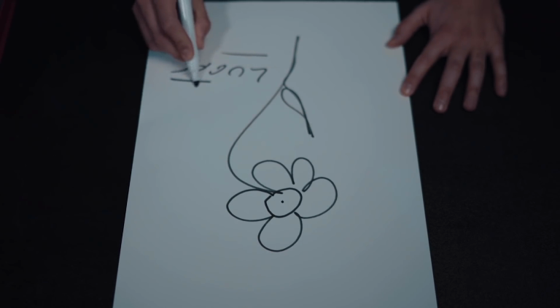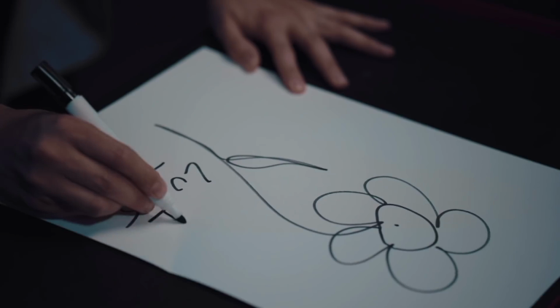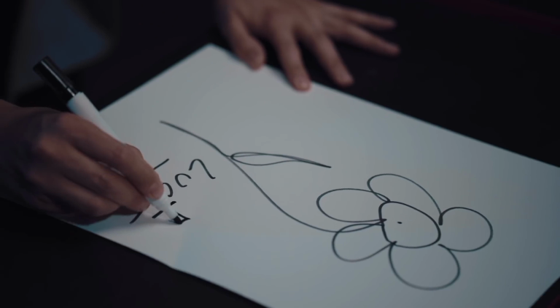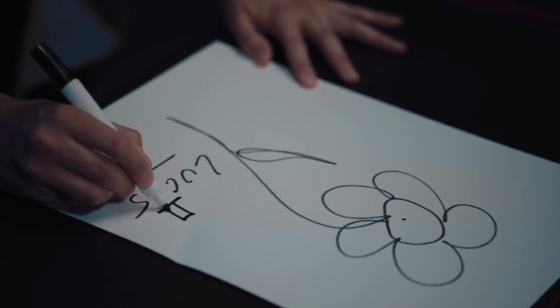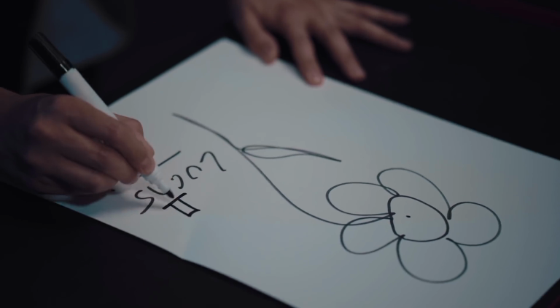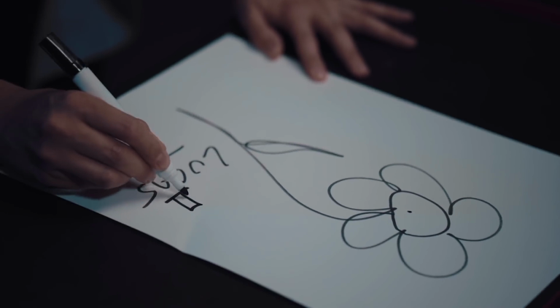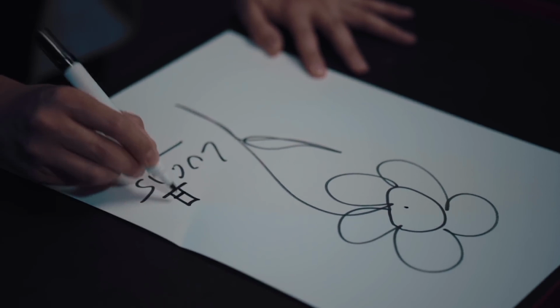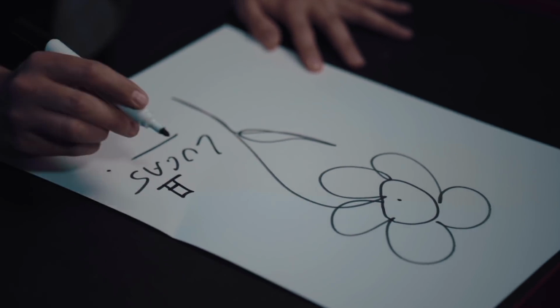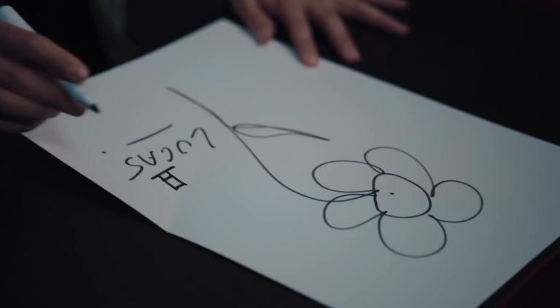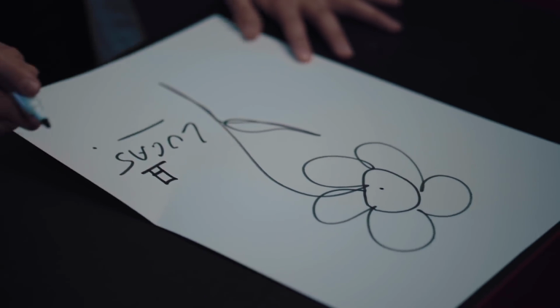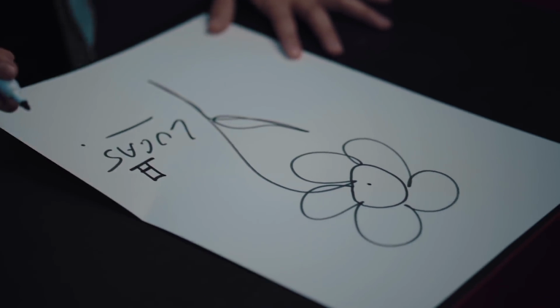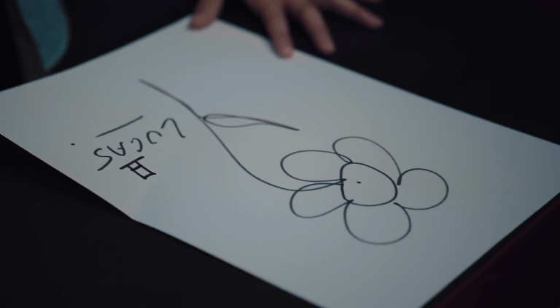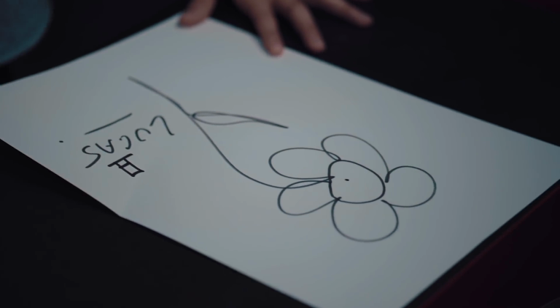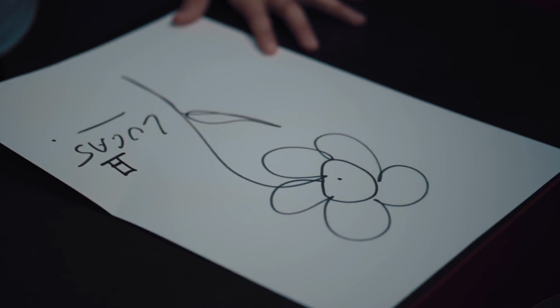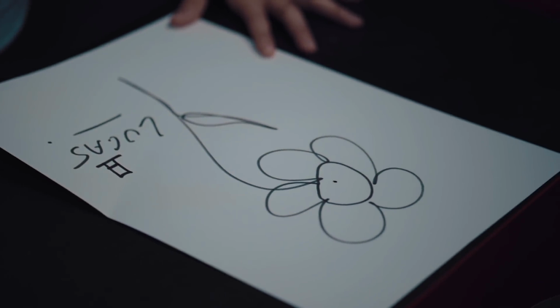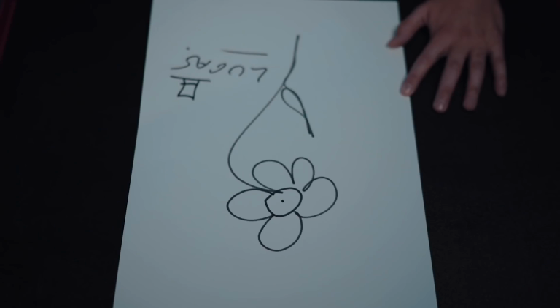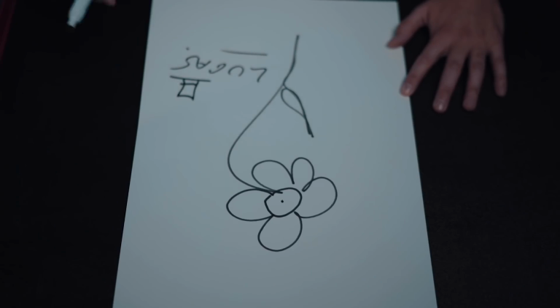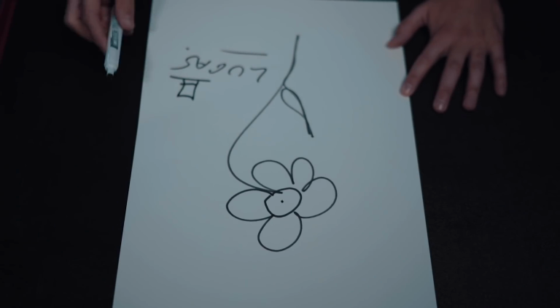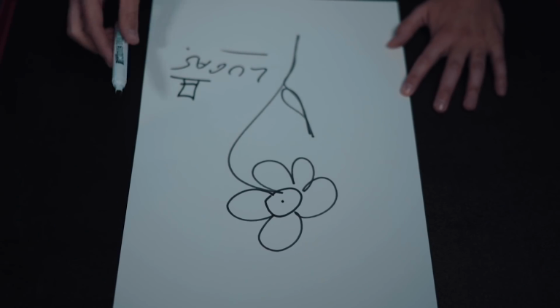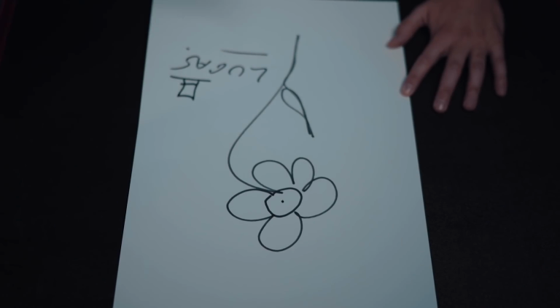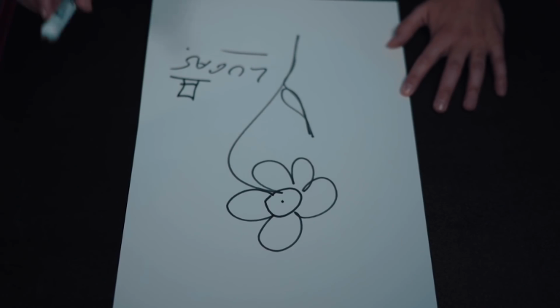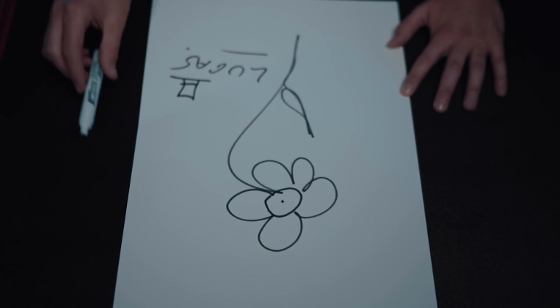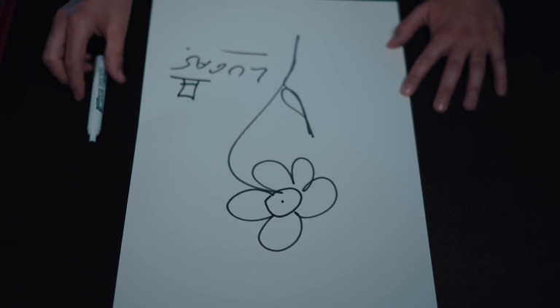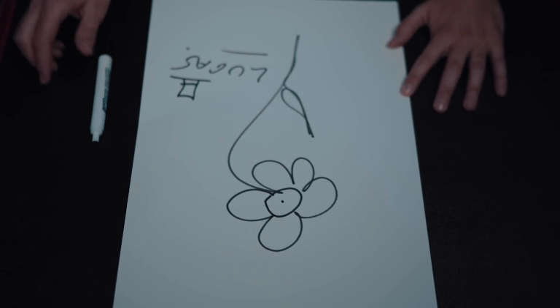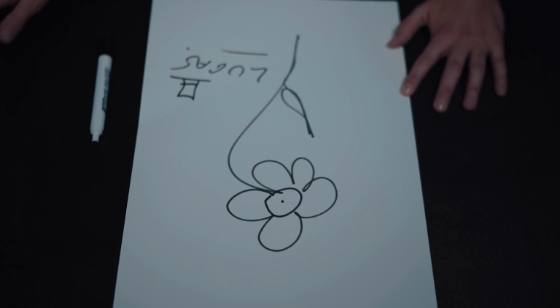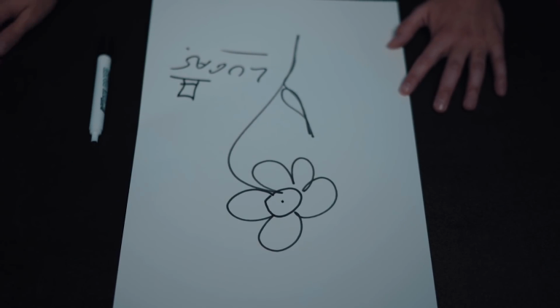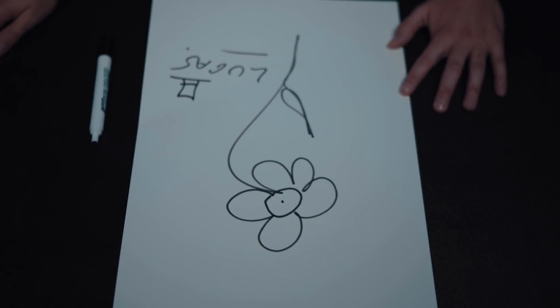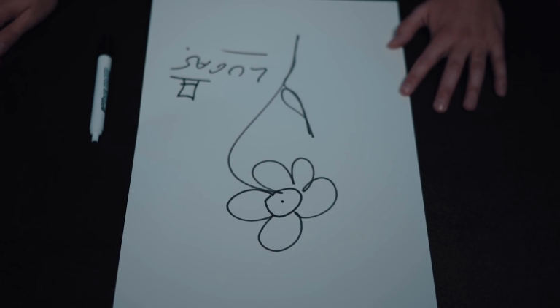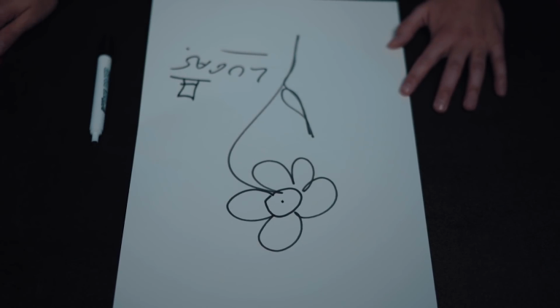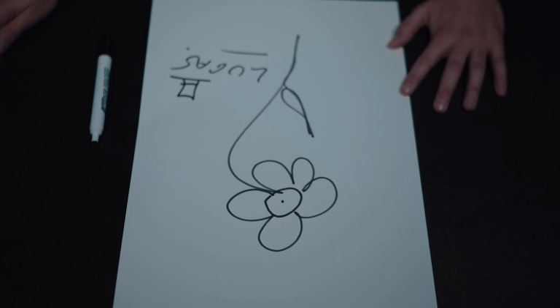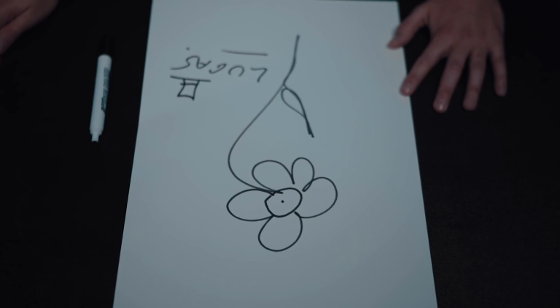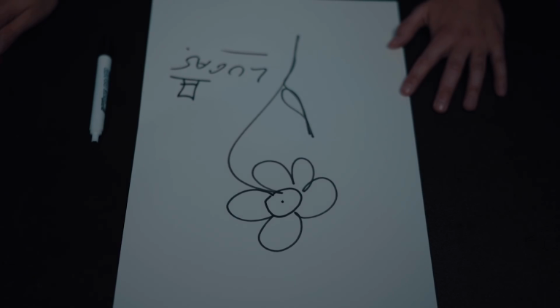And now the last touch — a top hat. And I believe Picasso will be proud of me.